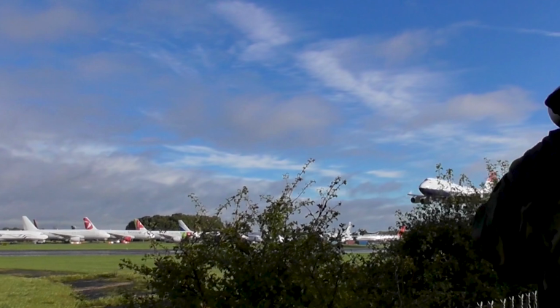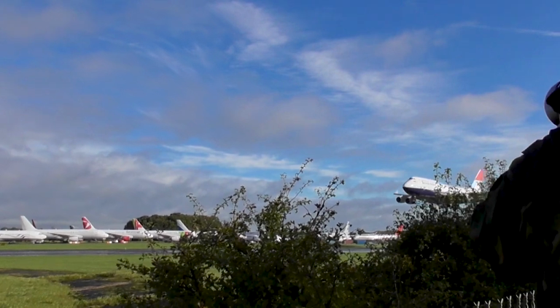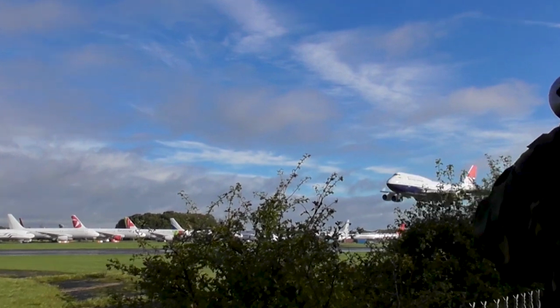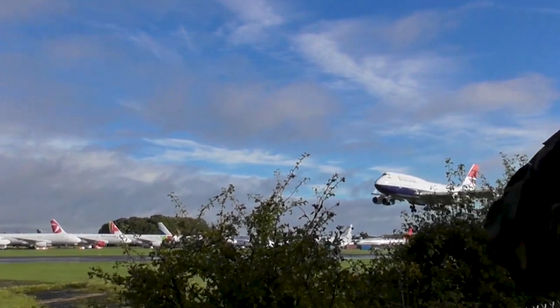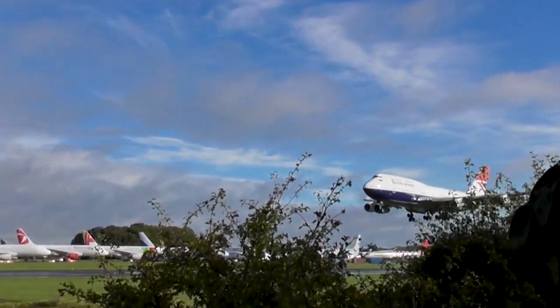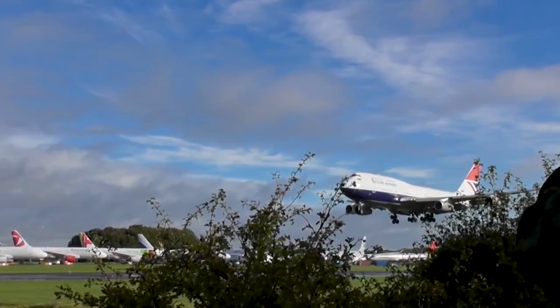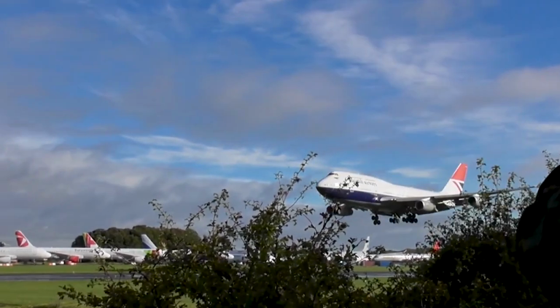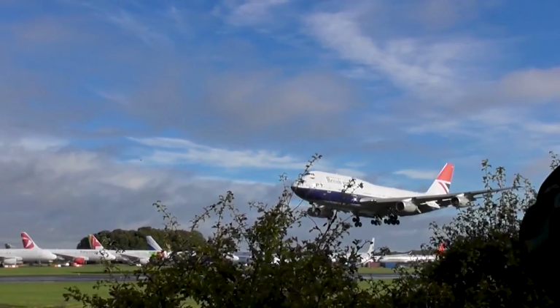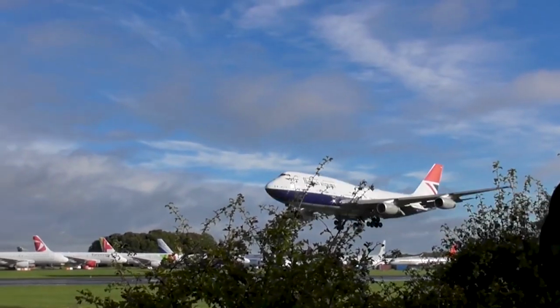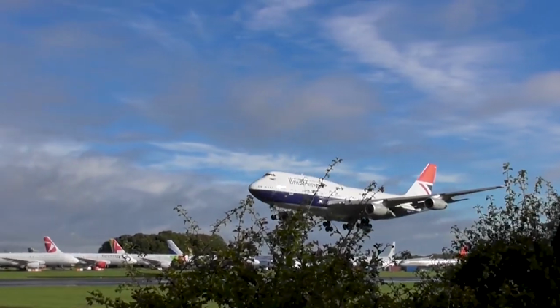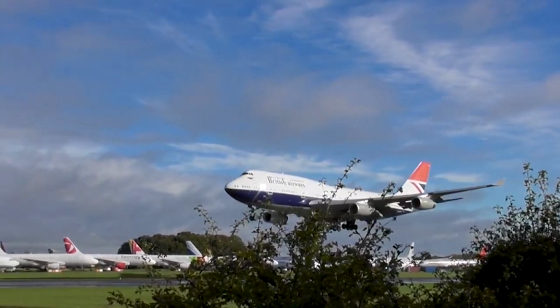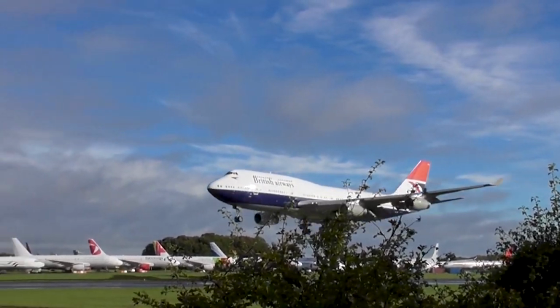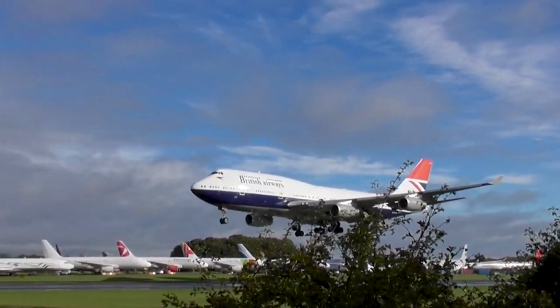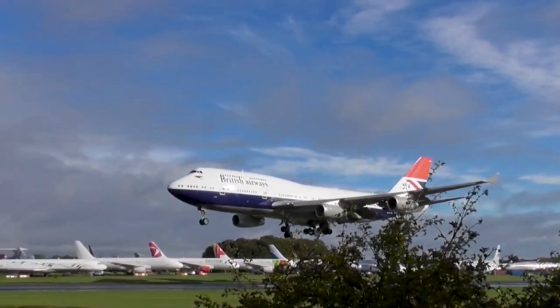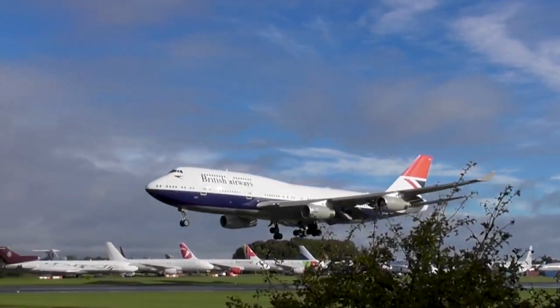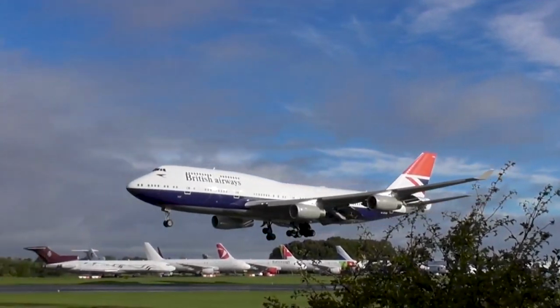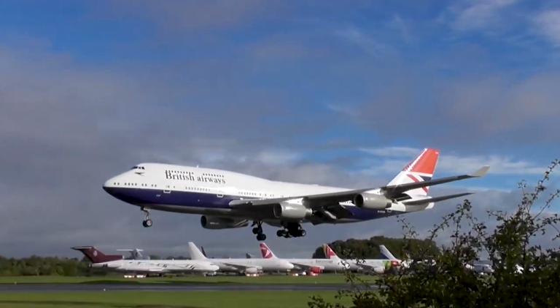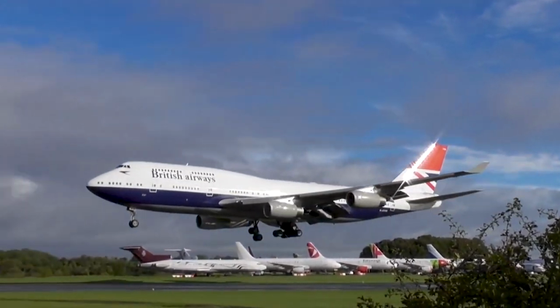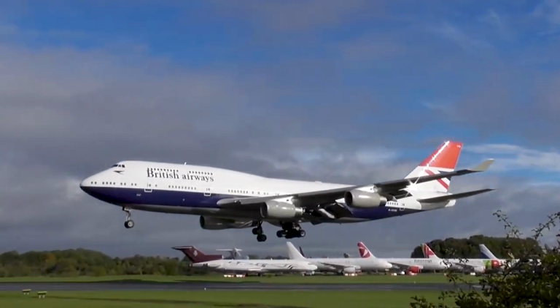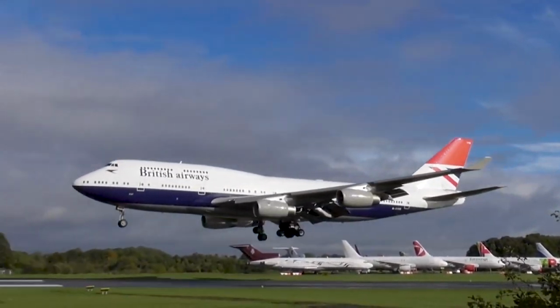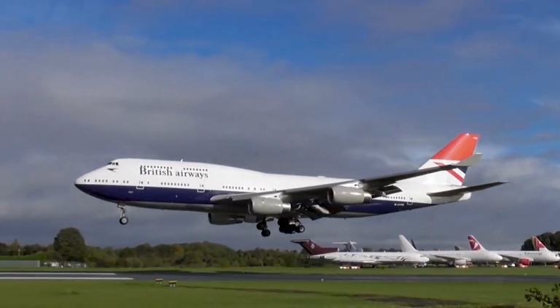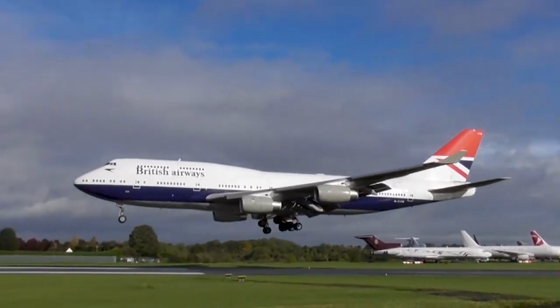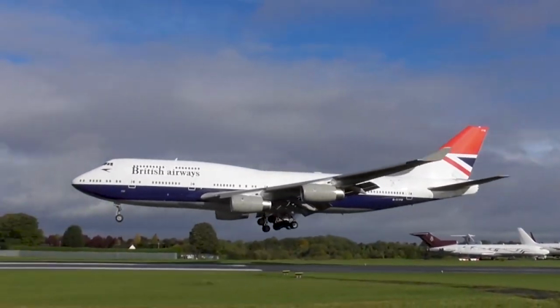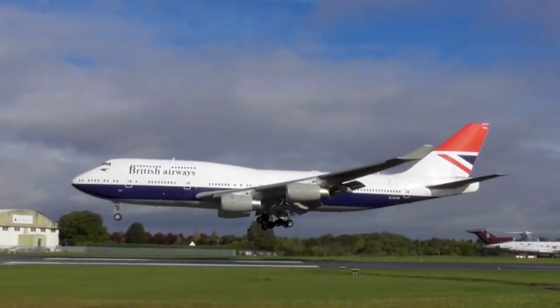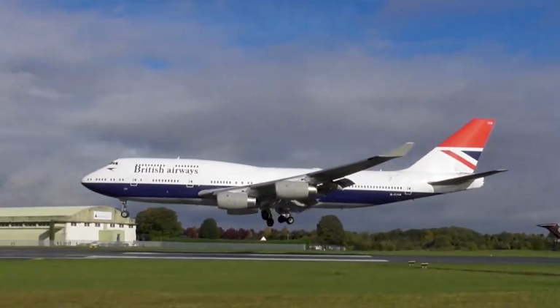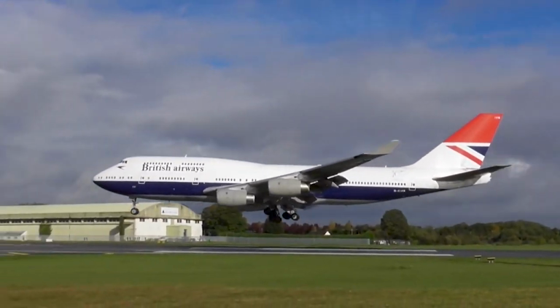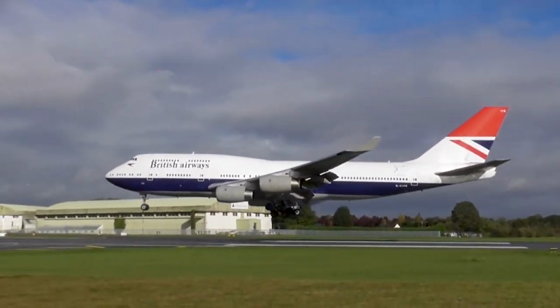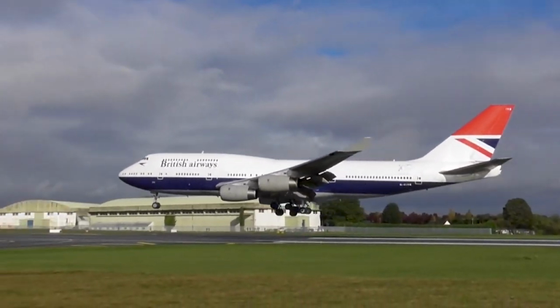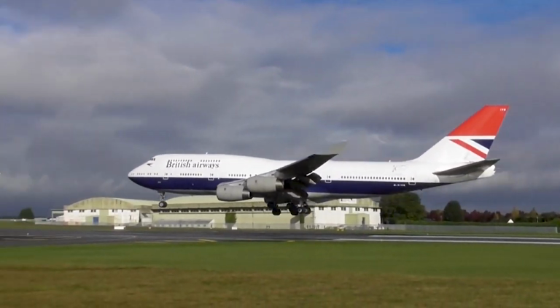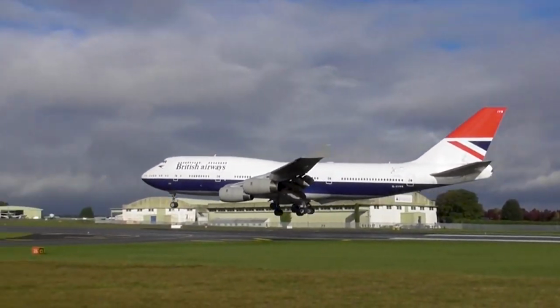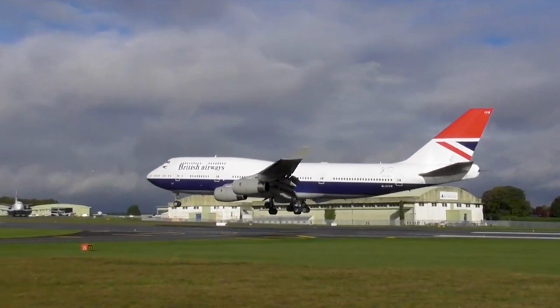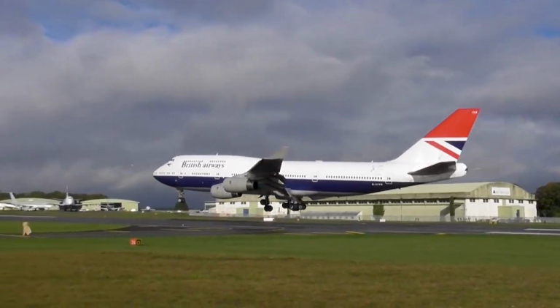Speedbird 400, runway 26, land at your discretion. The wind is in 240 degrees, 14 knots.